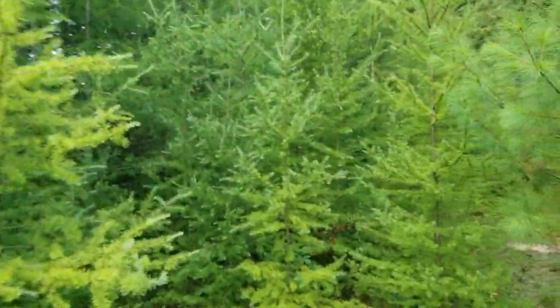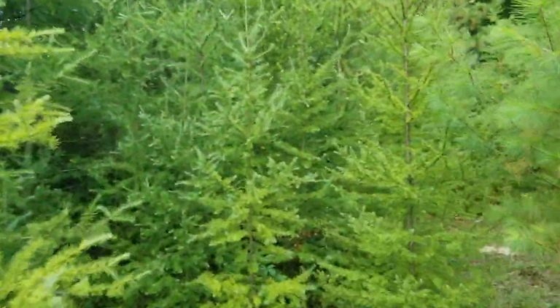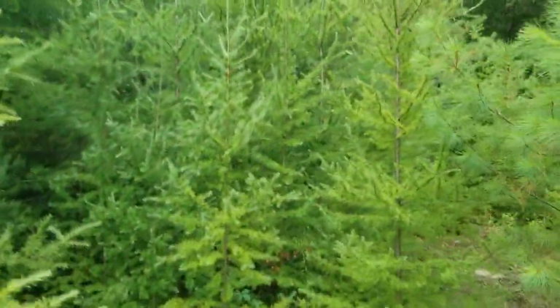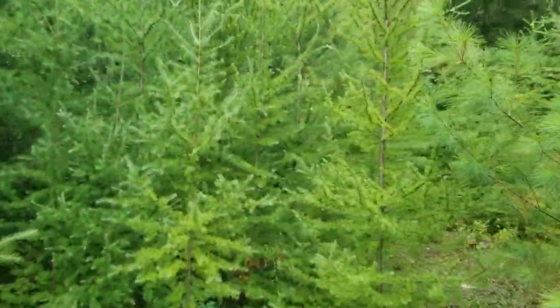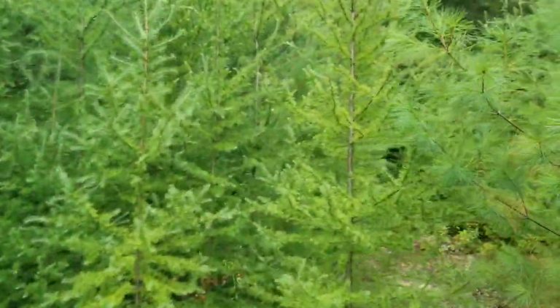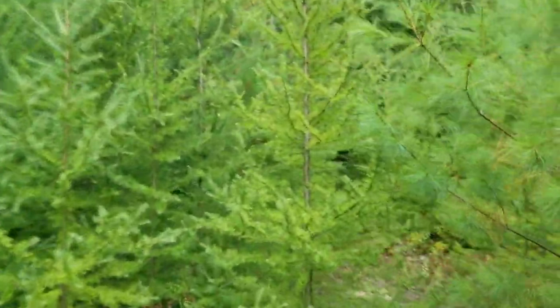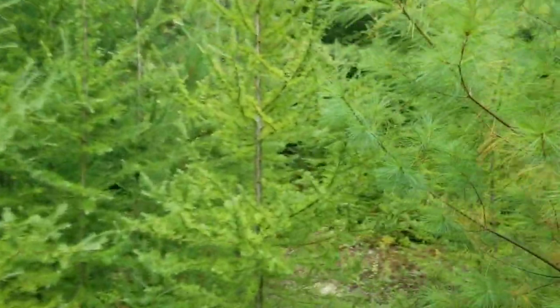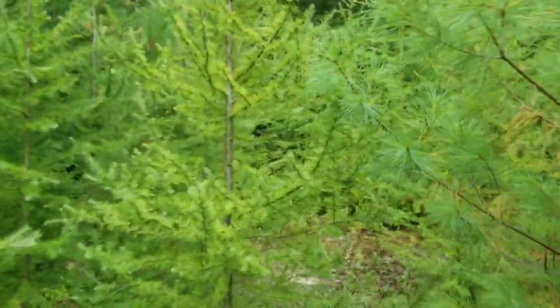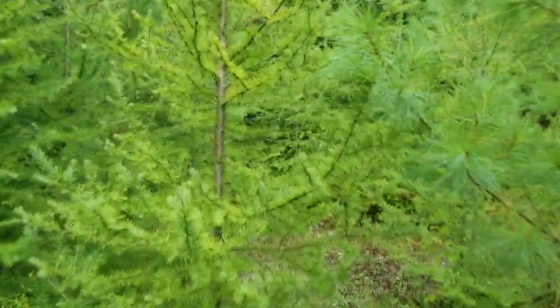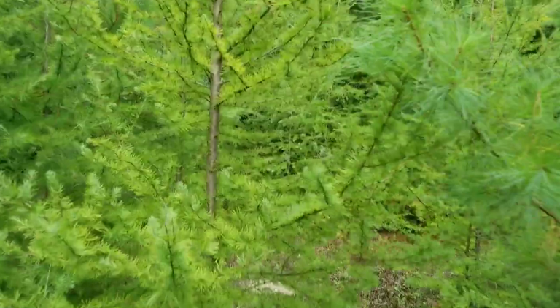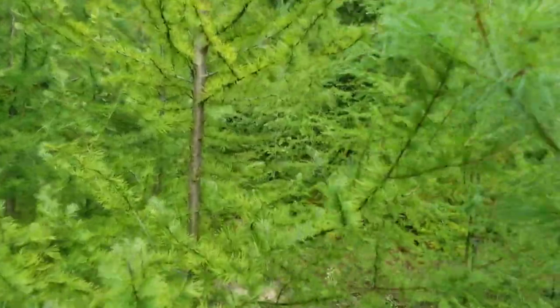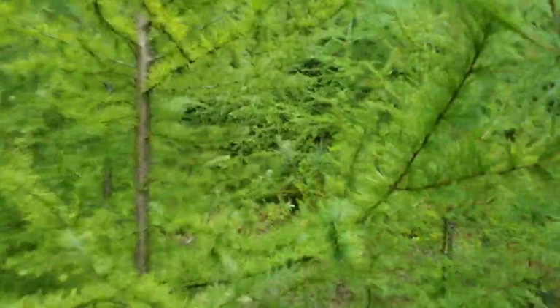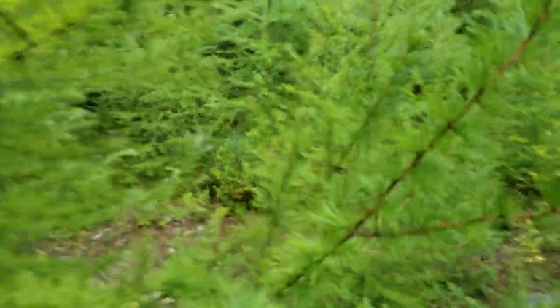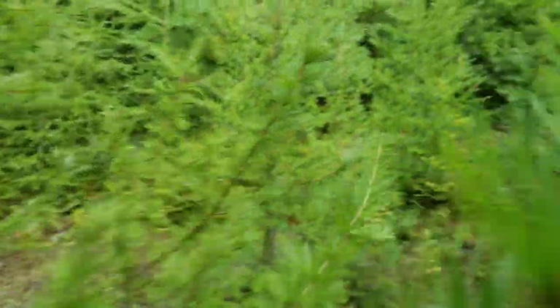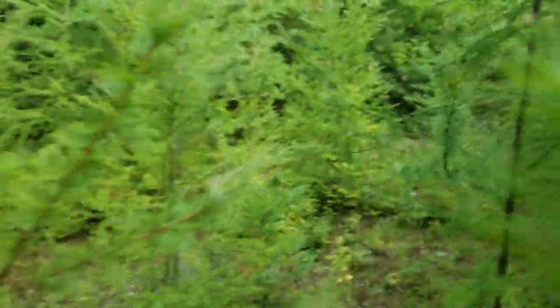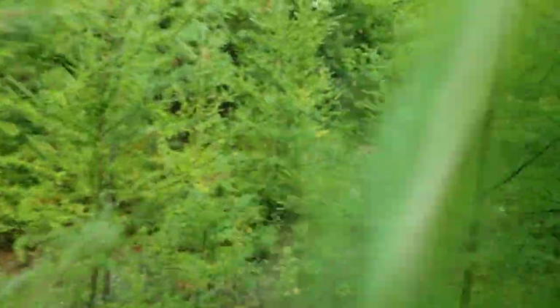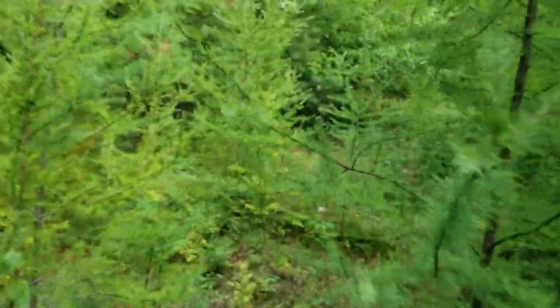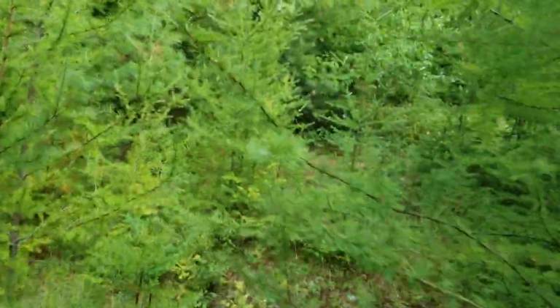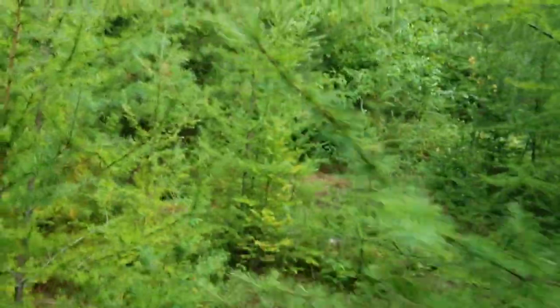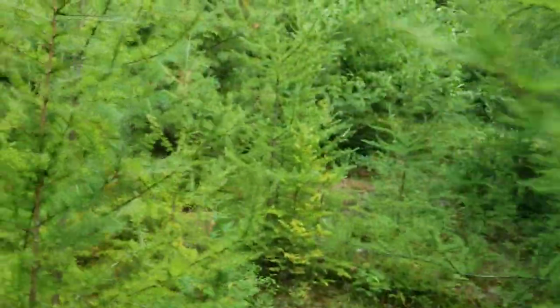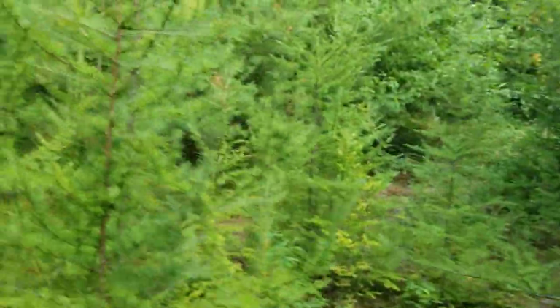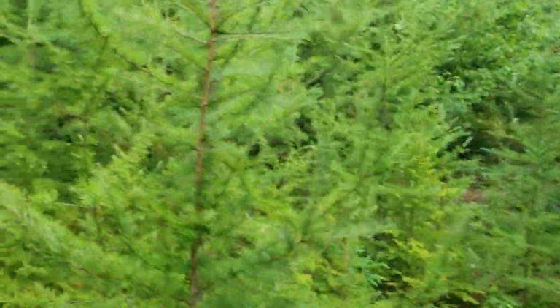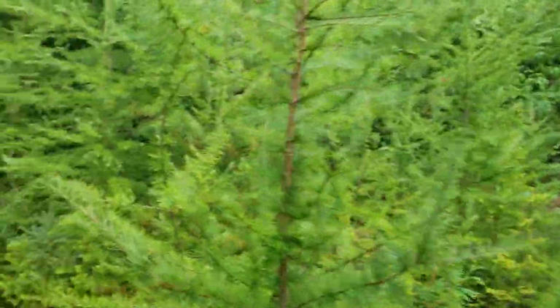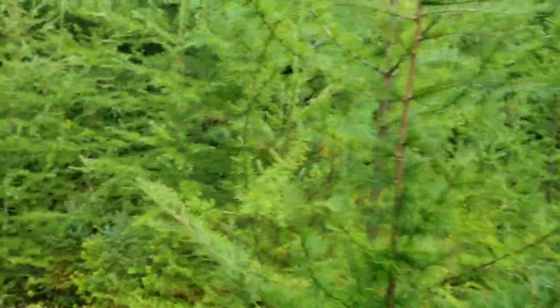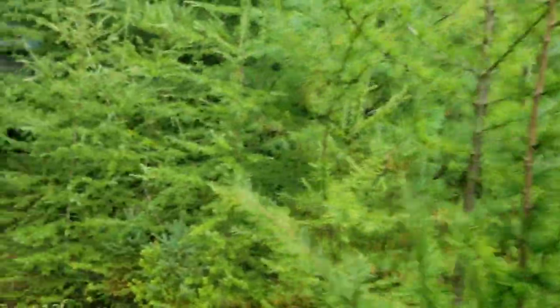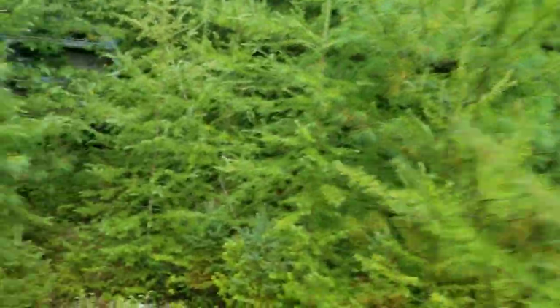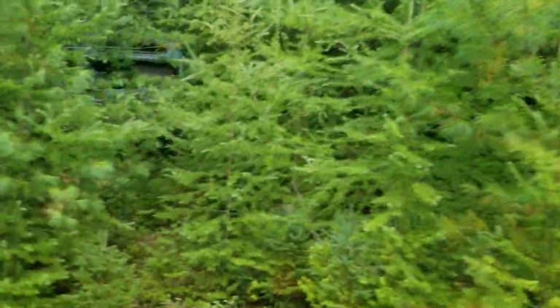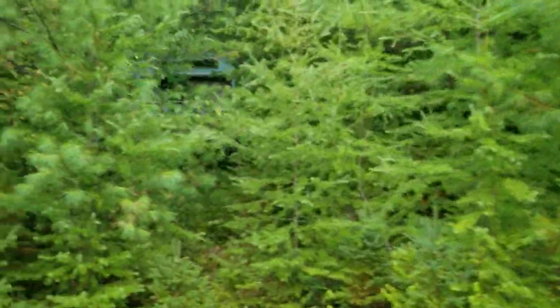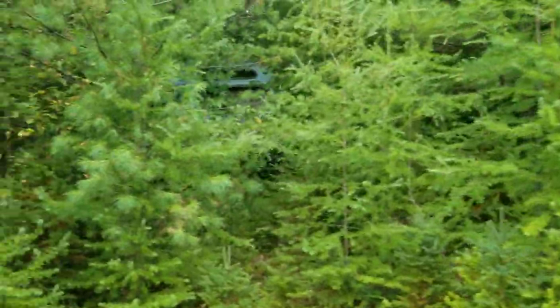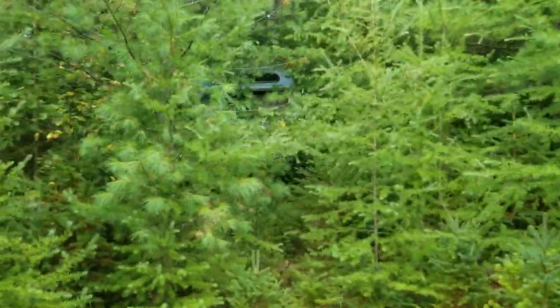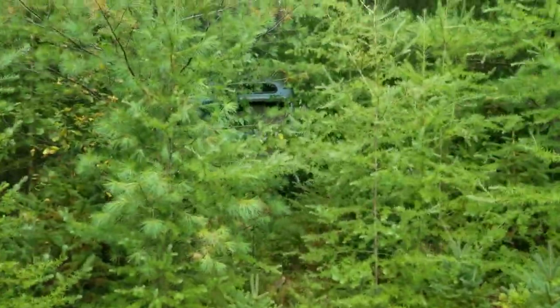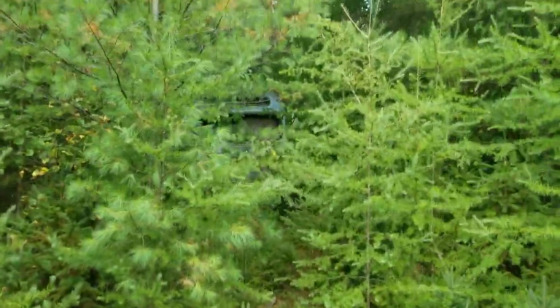But this is a beautiful lot of land if you were going to put a new mobile home here. Wow.